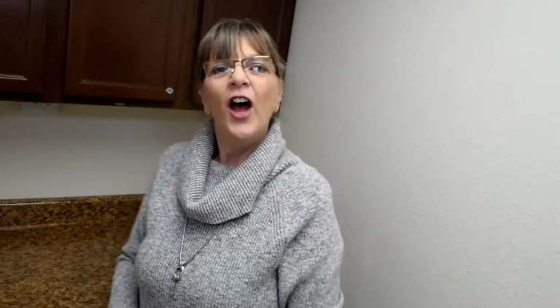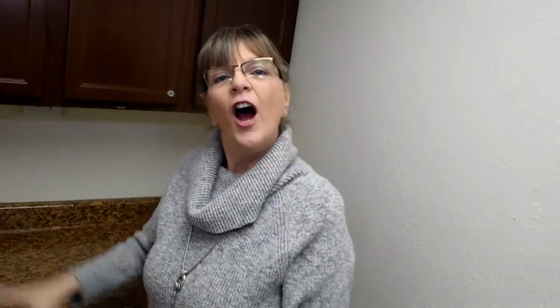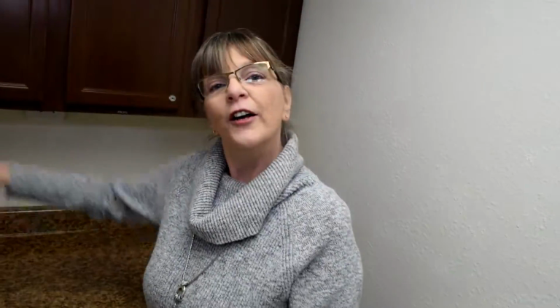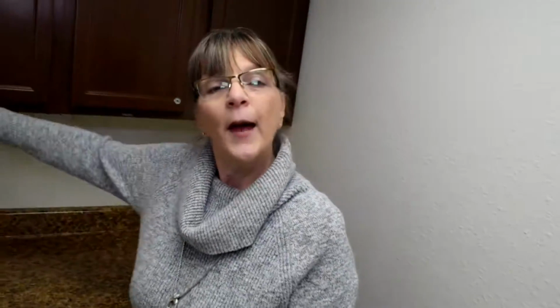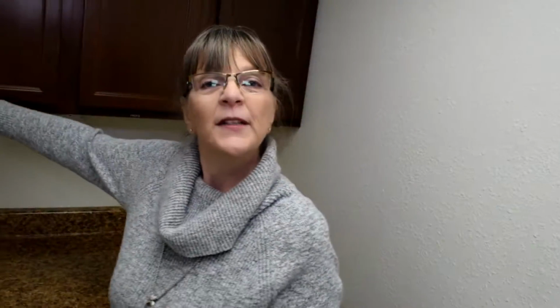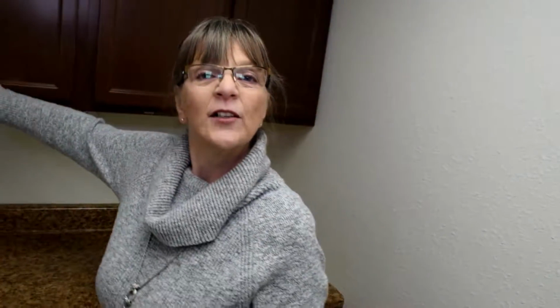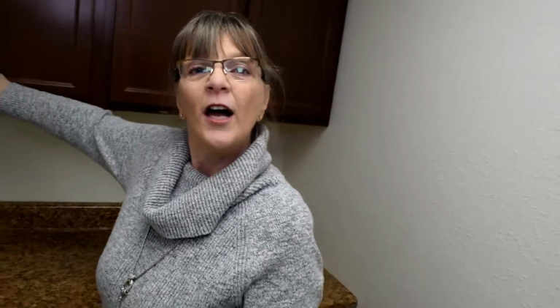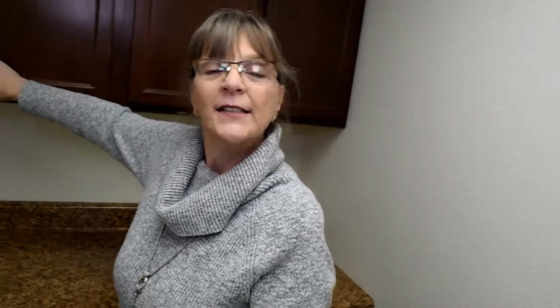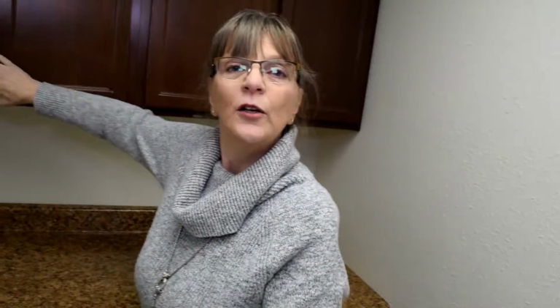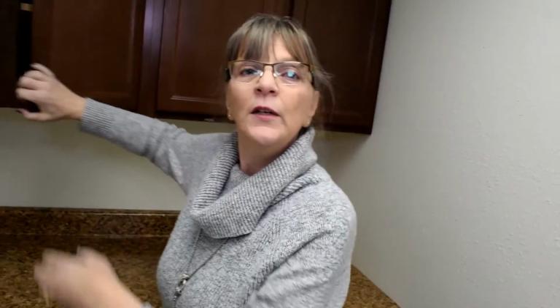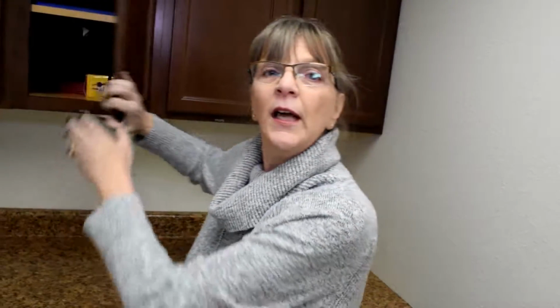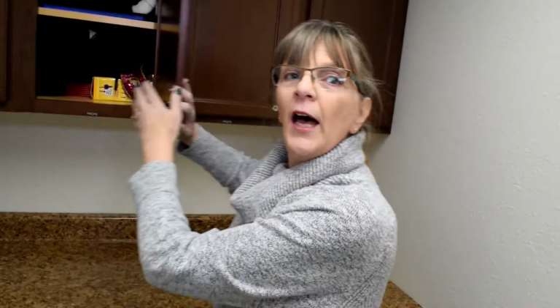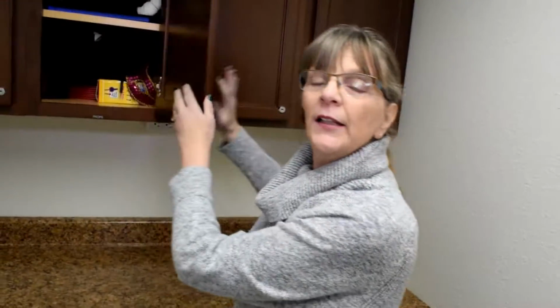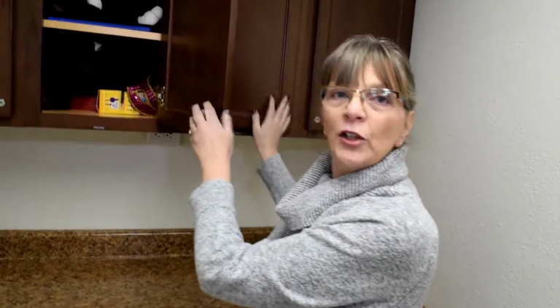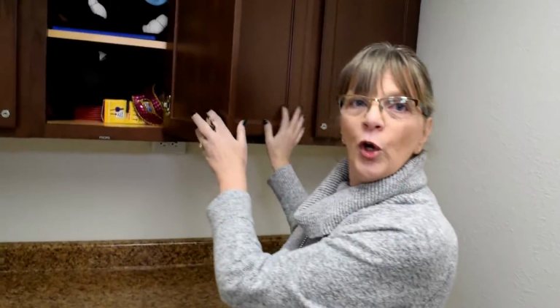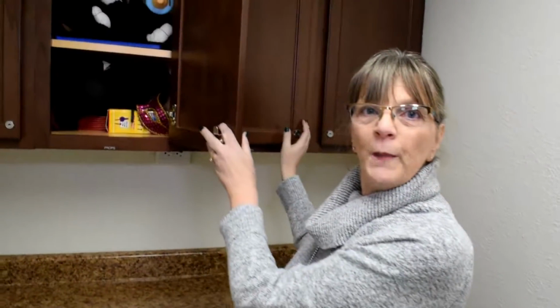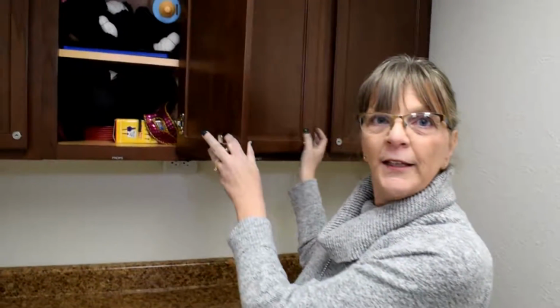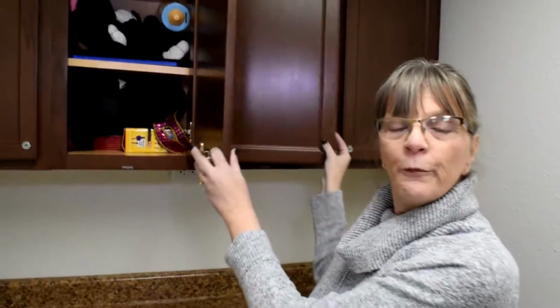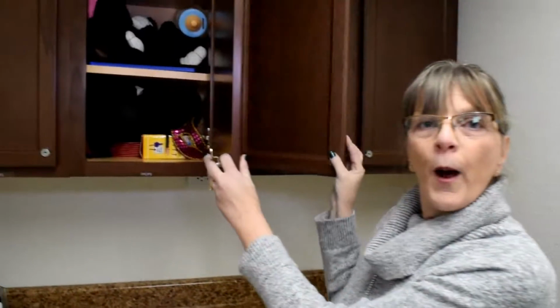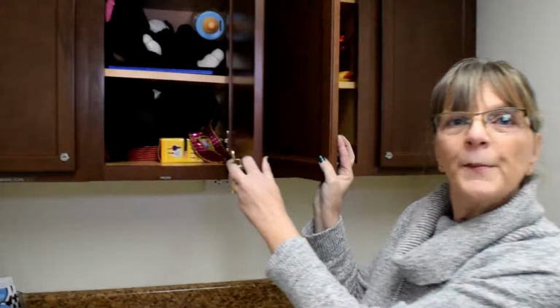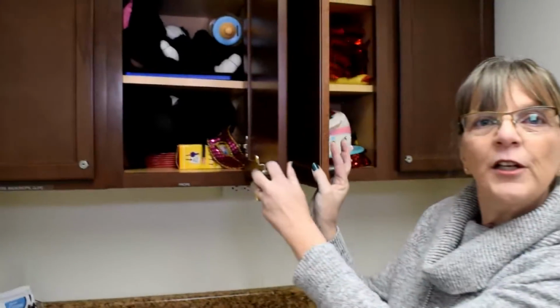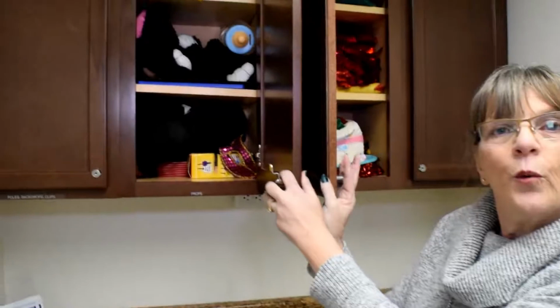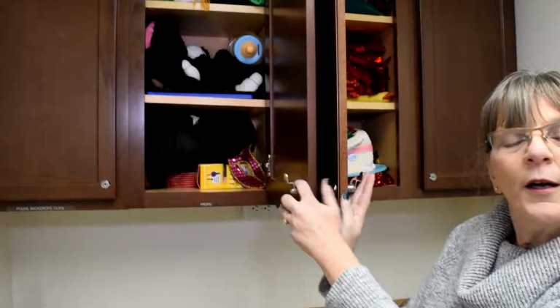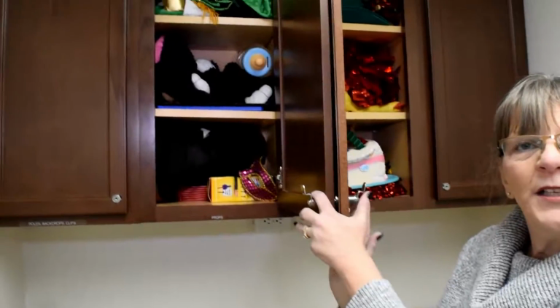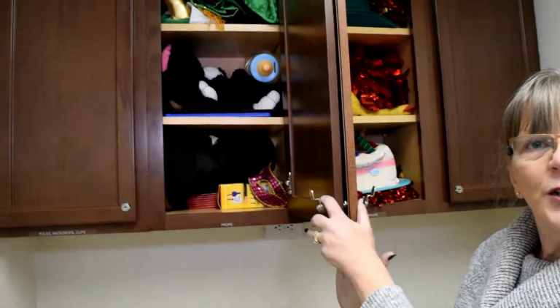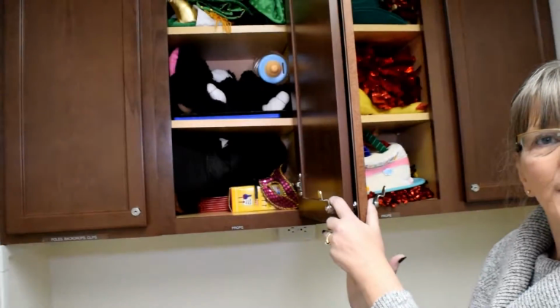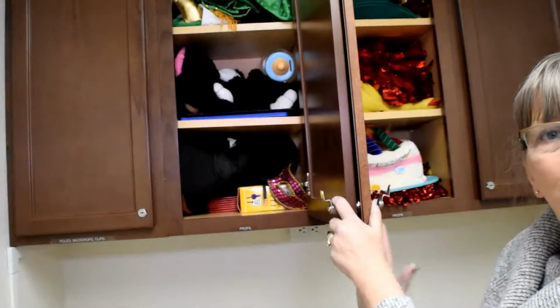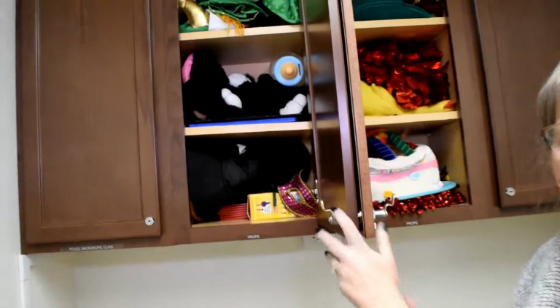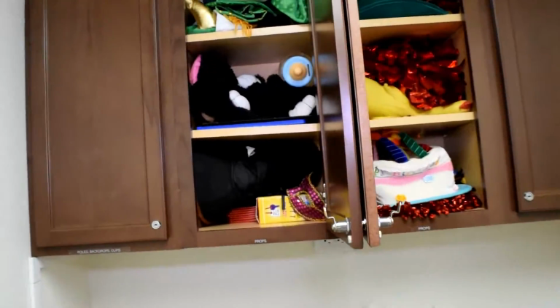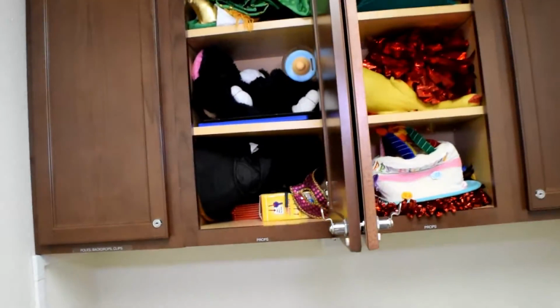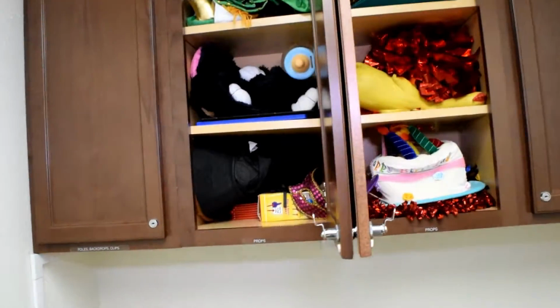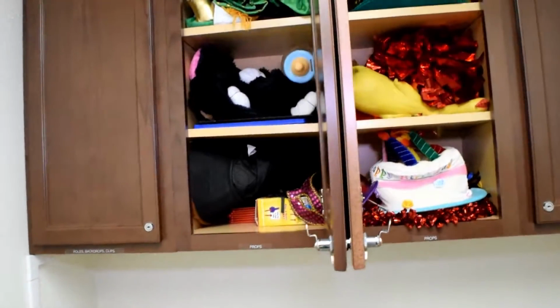Our cabinets are also a little gold mine of props that you're welcome to use for your event.